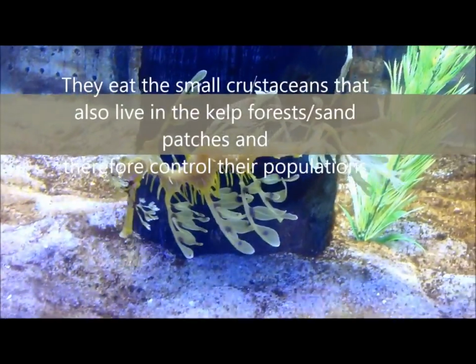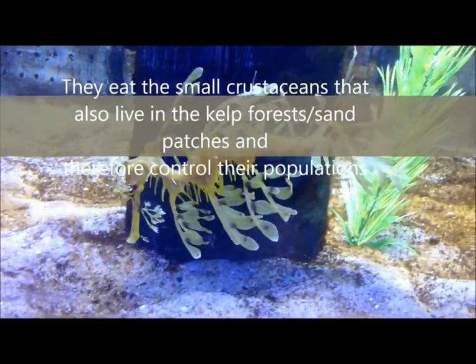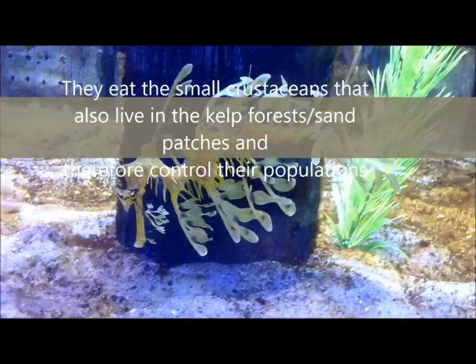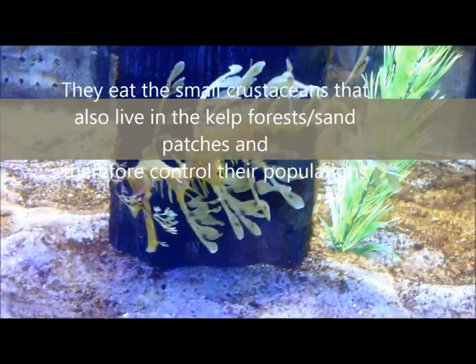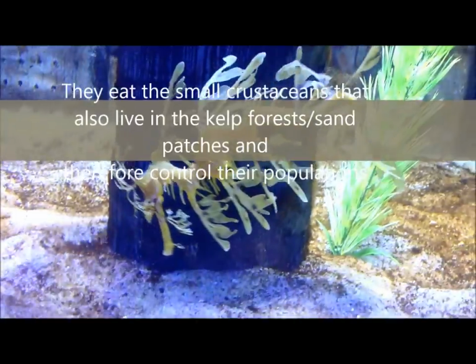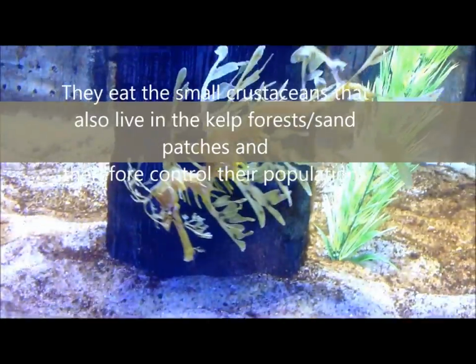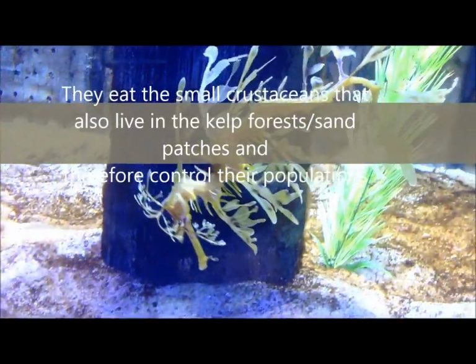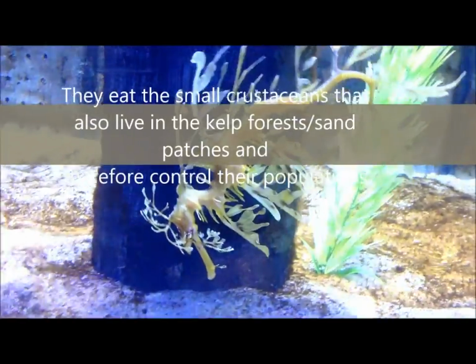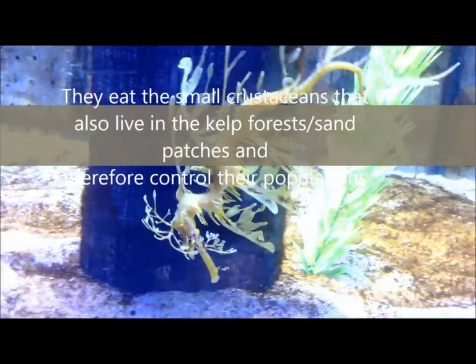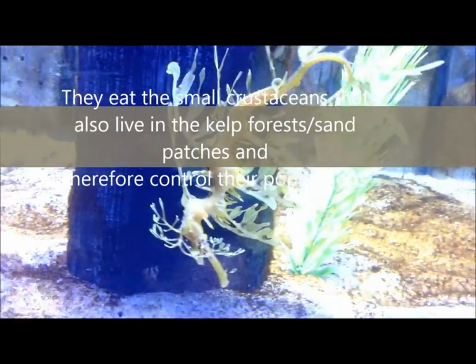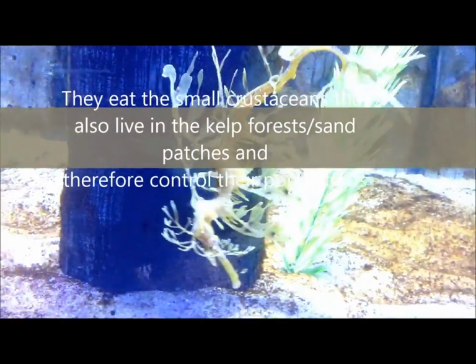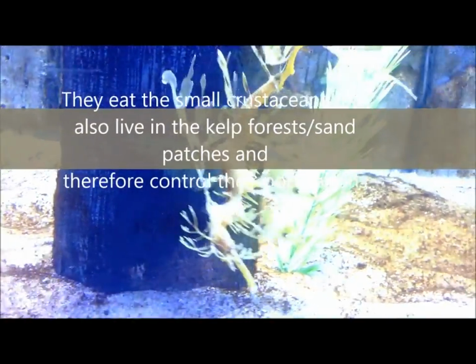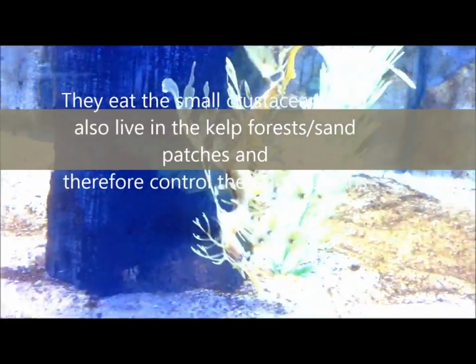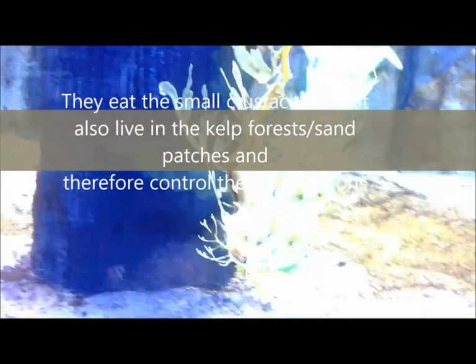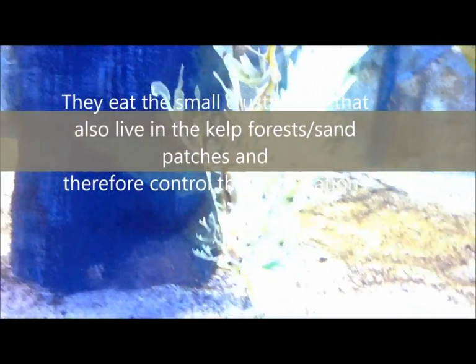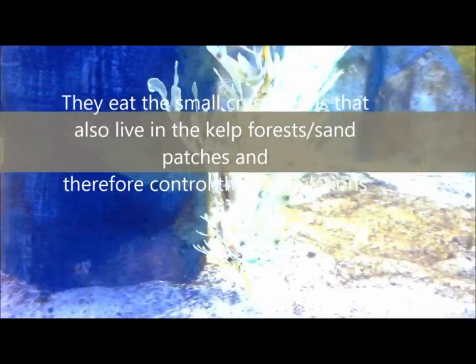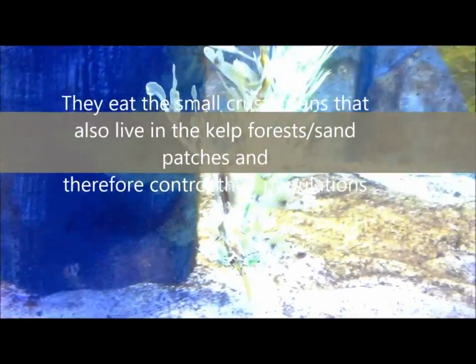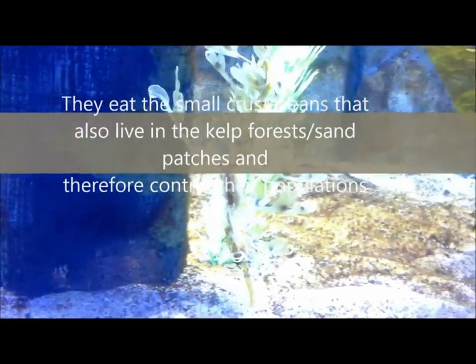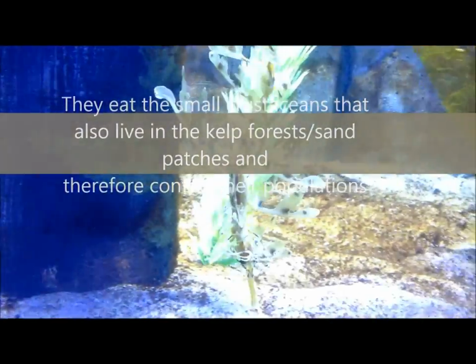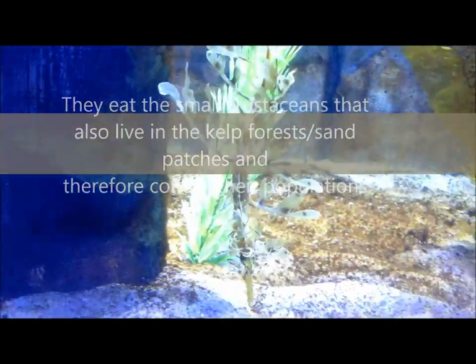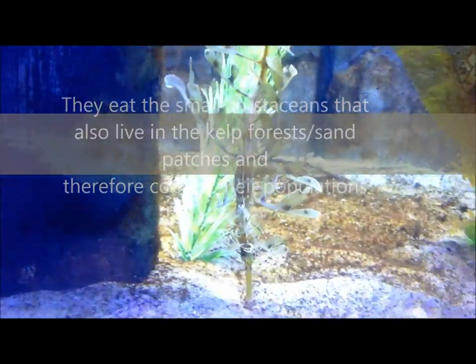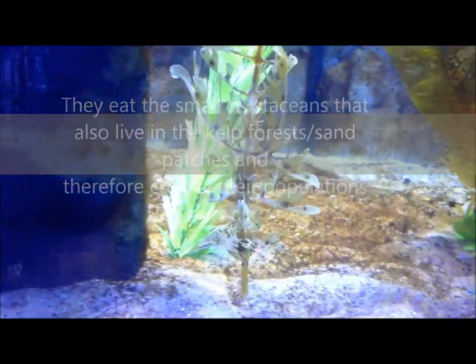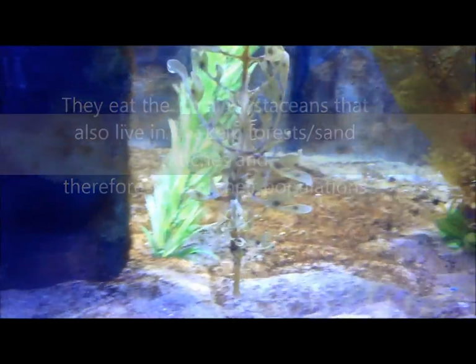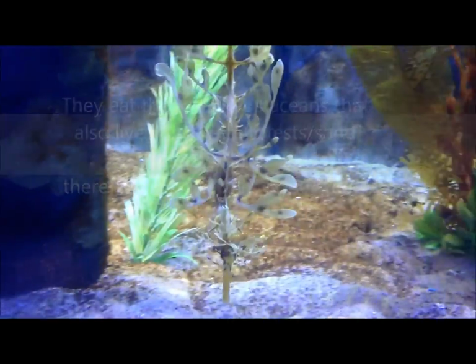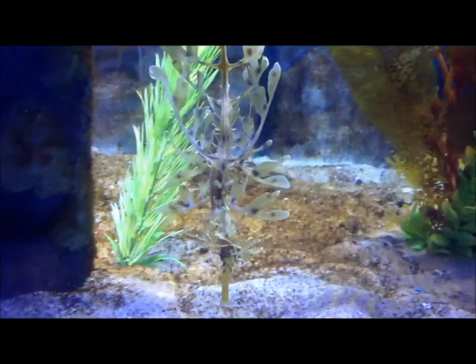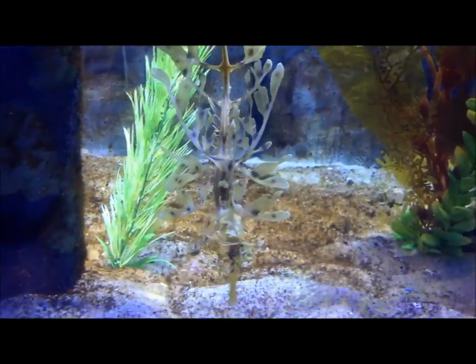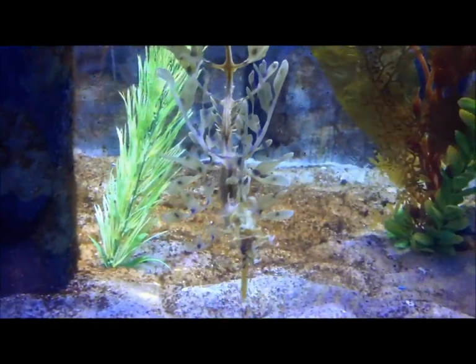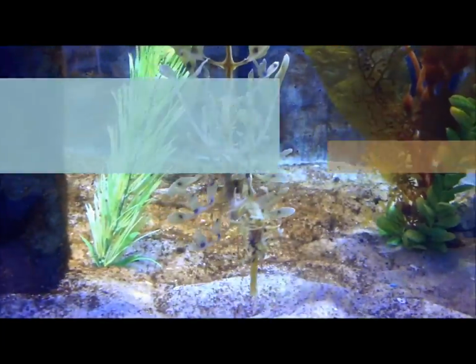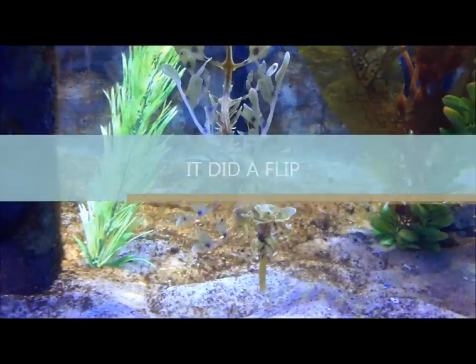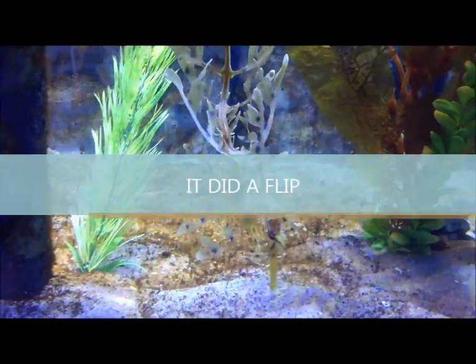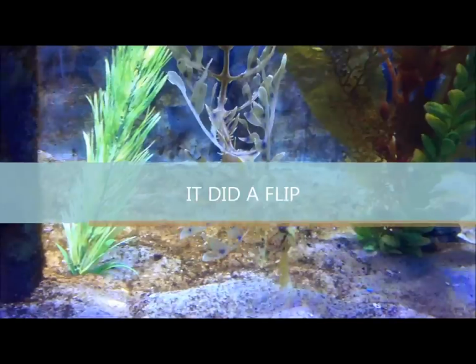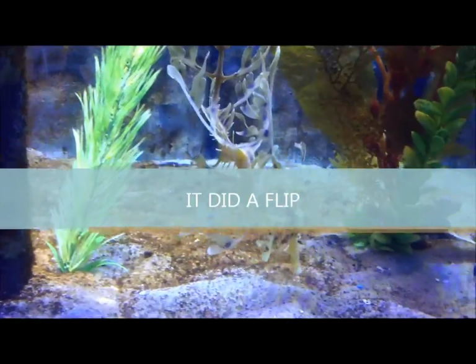They also eat small crustaceans that live in the kelp forests and sand patches, and therefore help control their population levels.